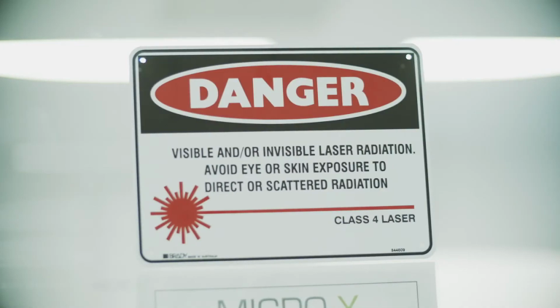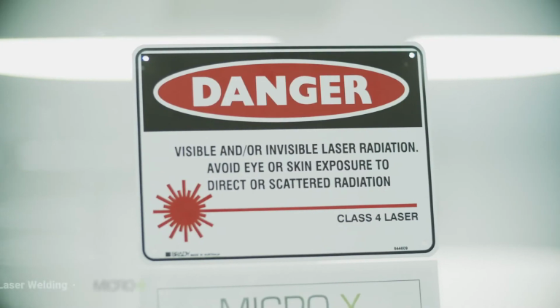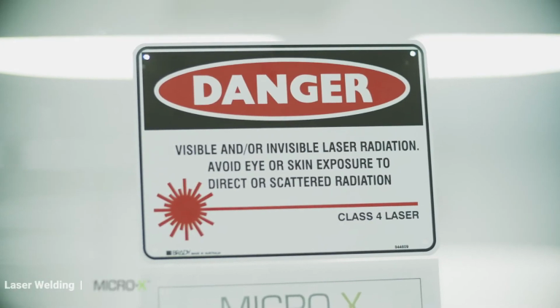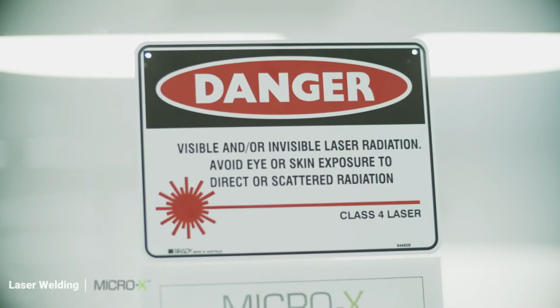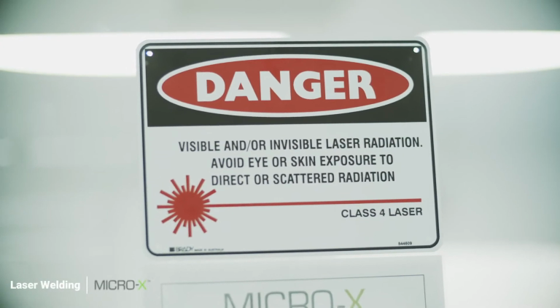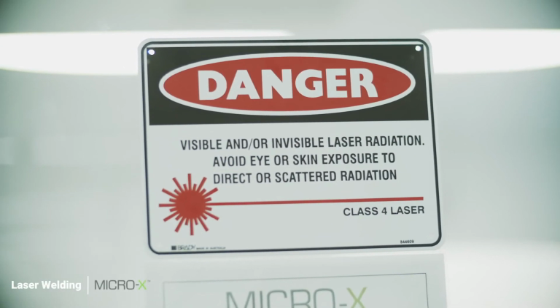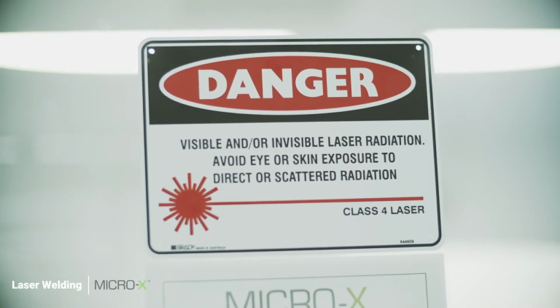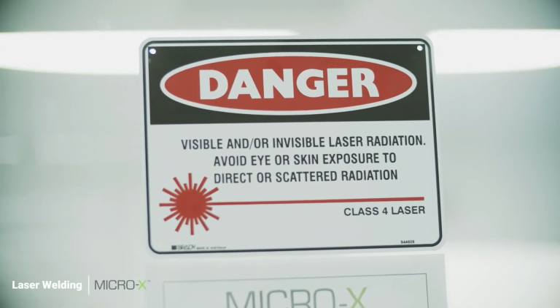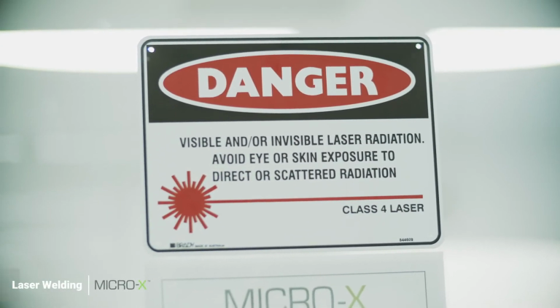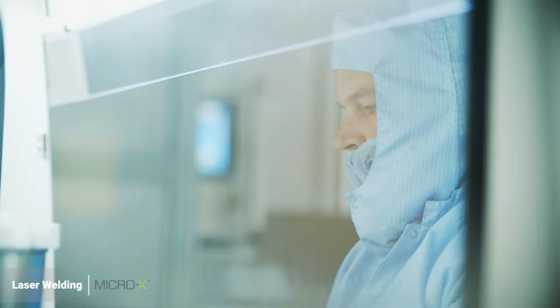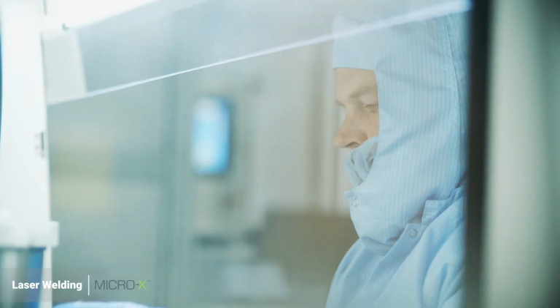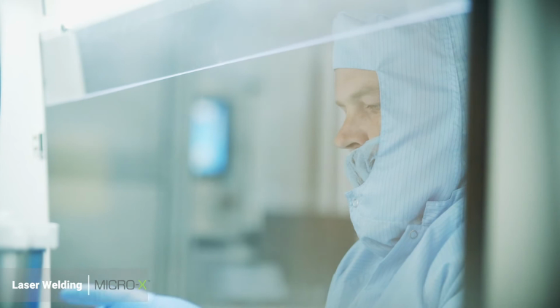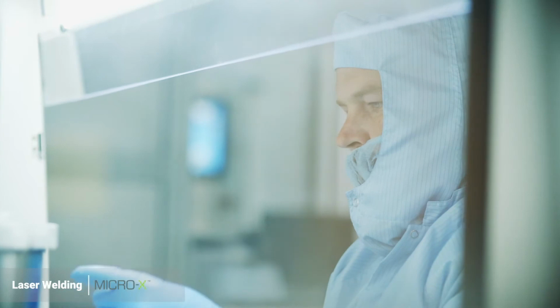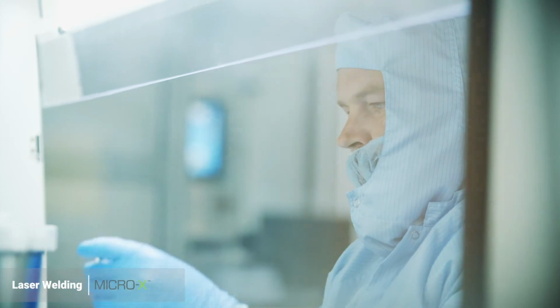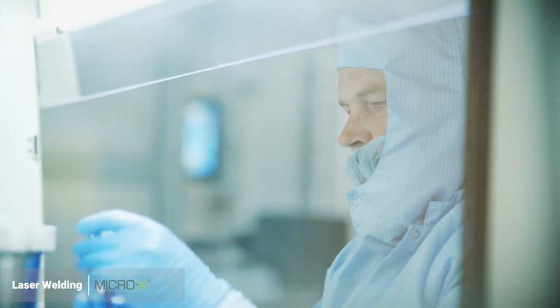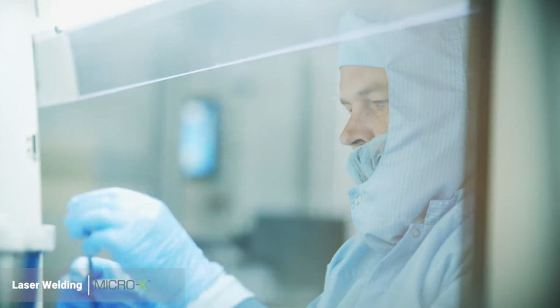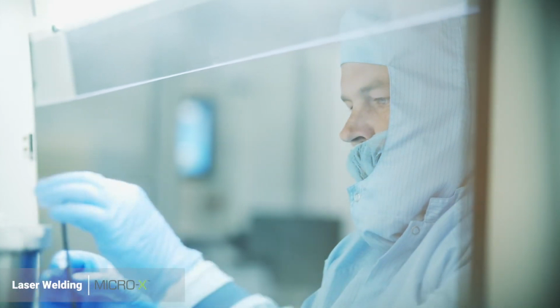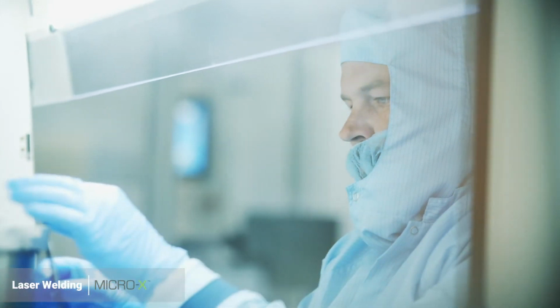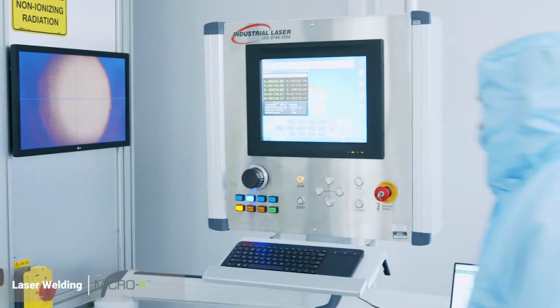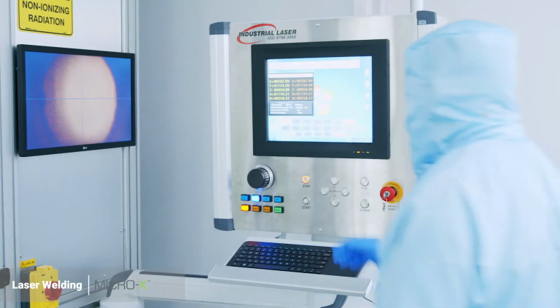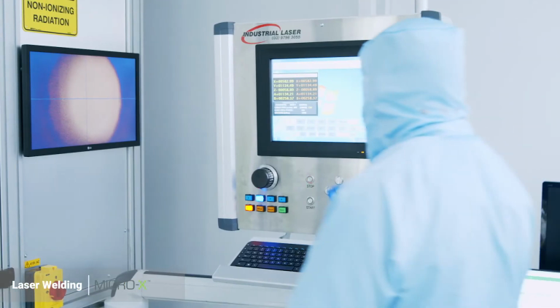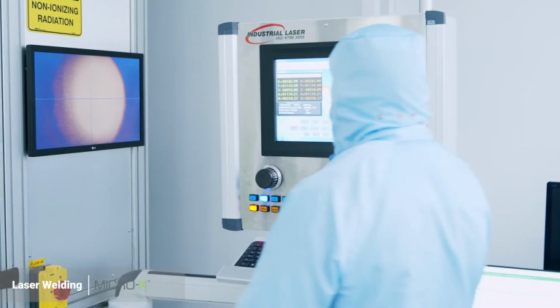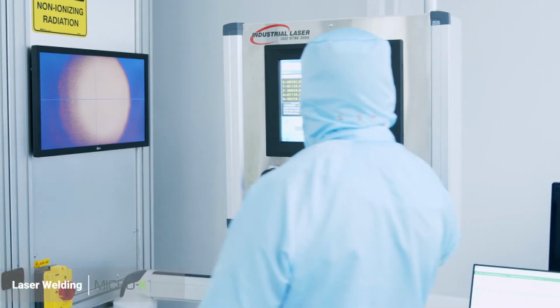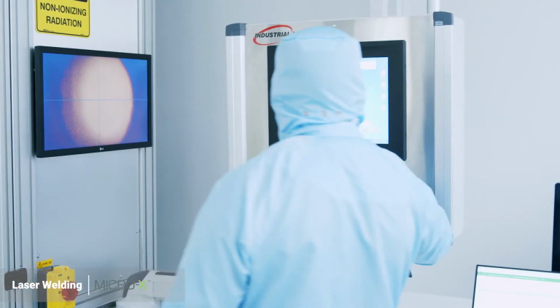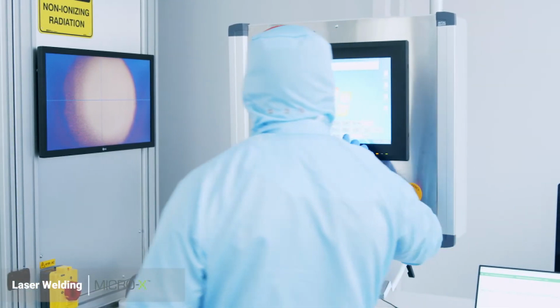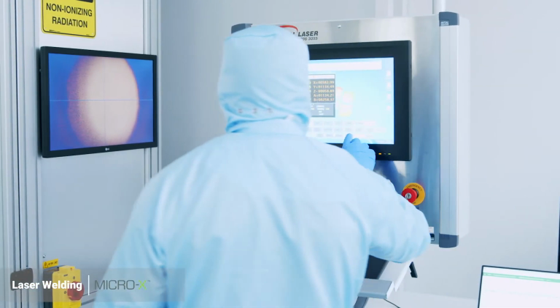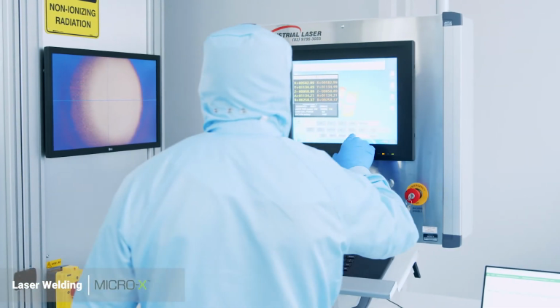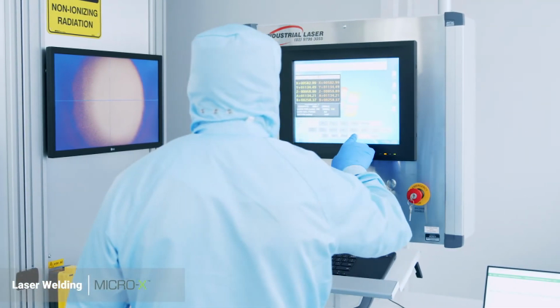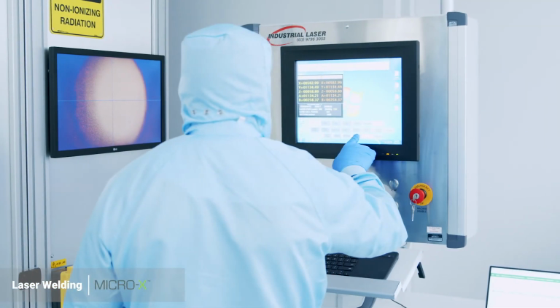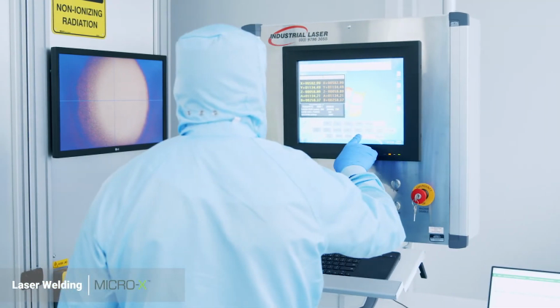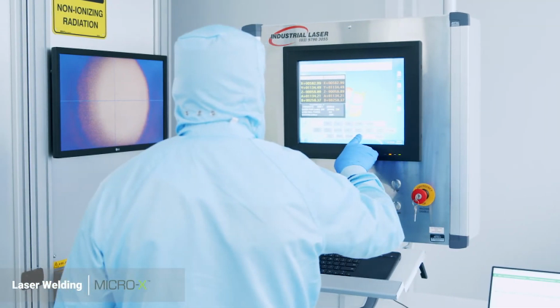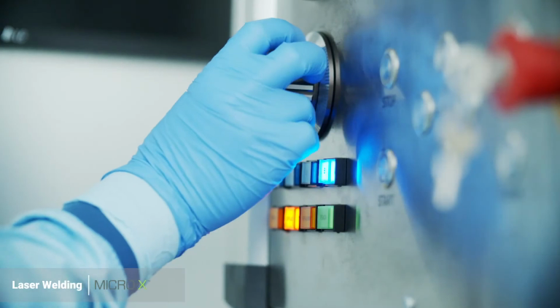This is where we laser weld the tubes together. It is a clean welding process performed in a clean room.